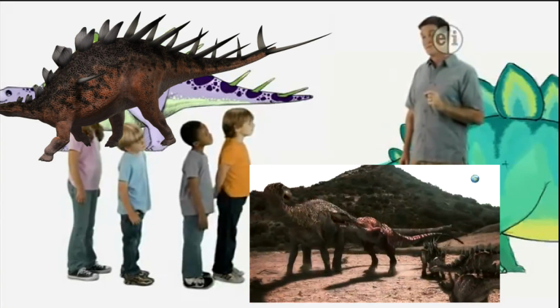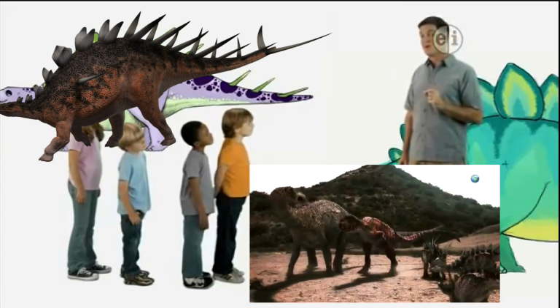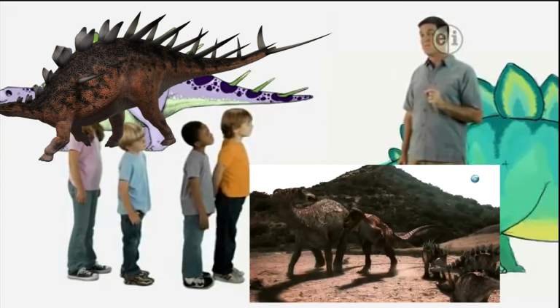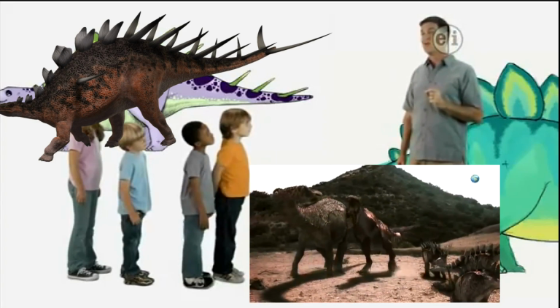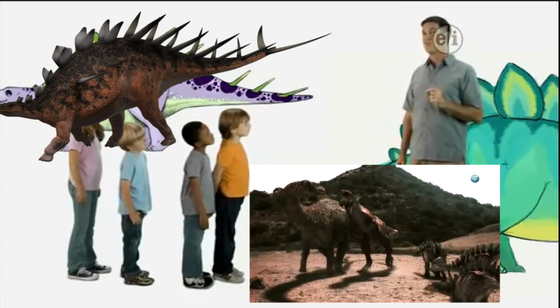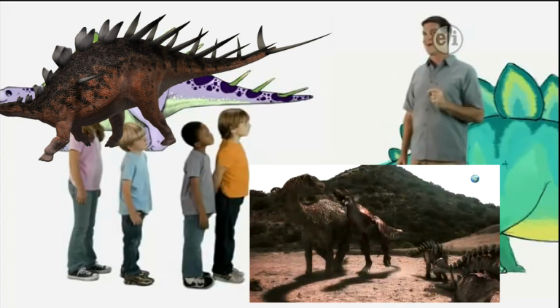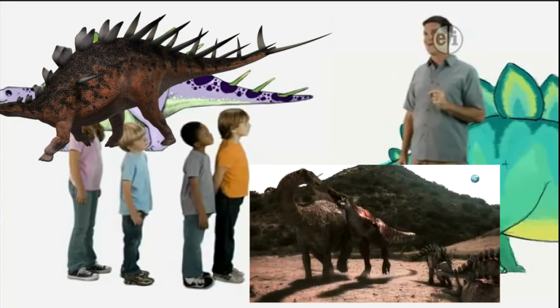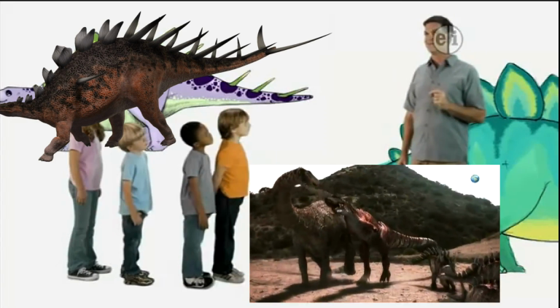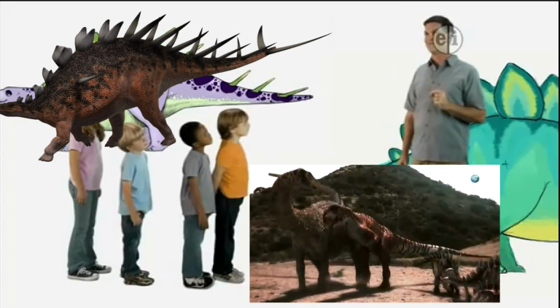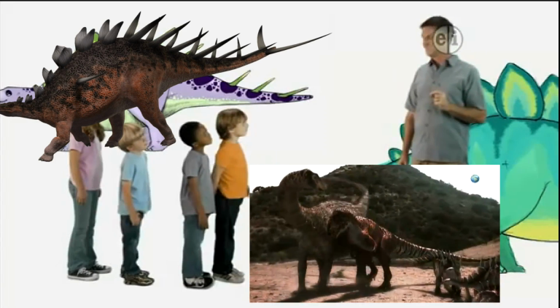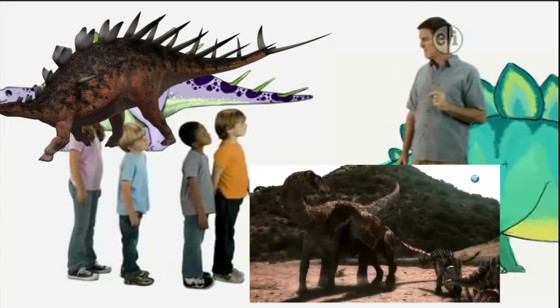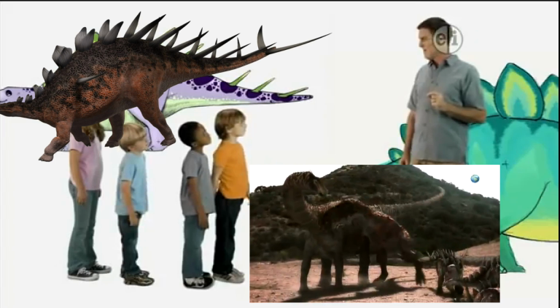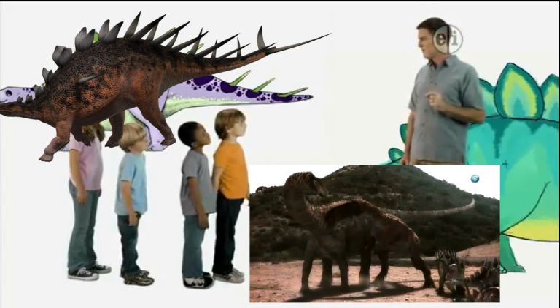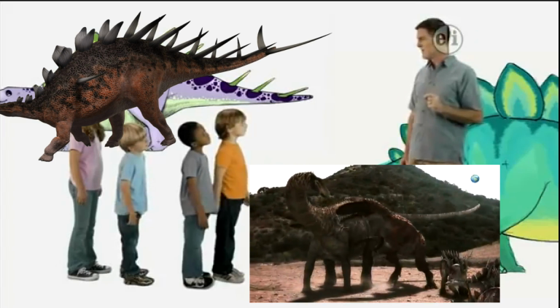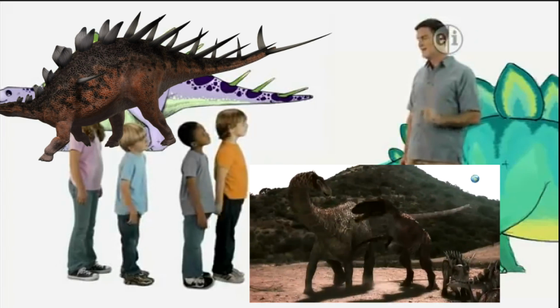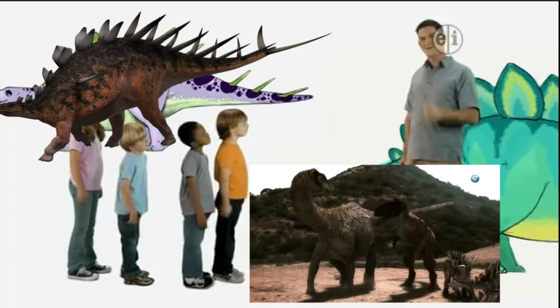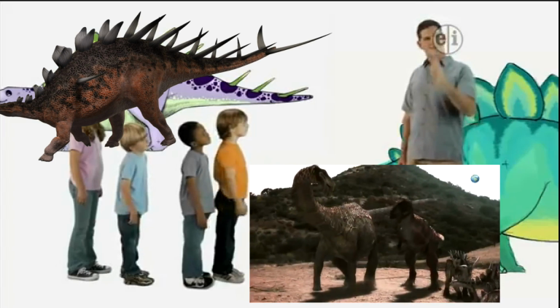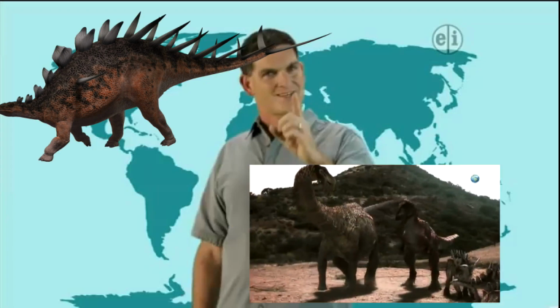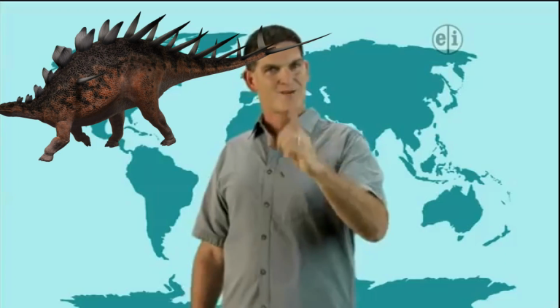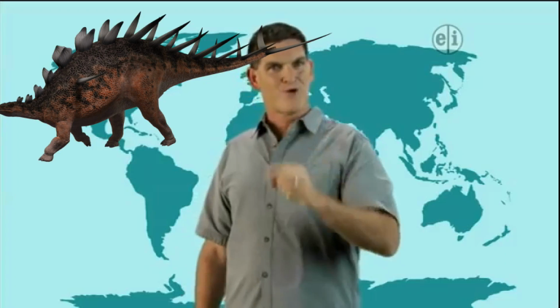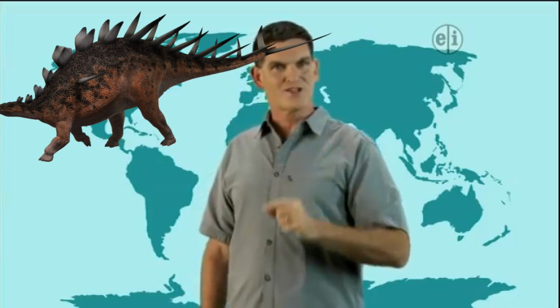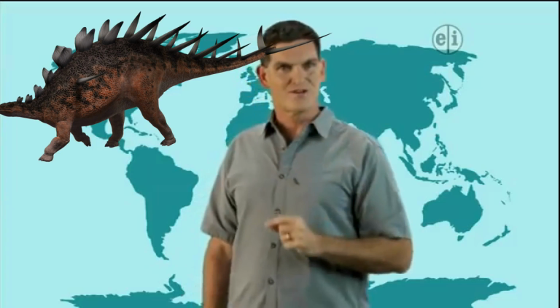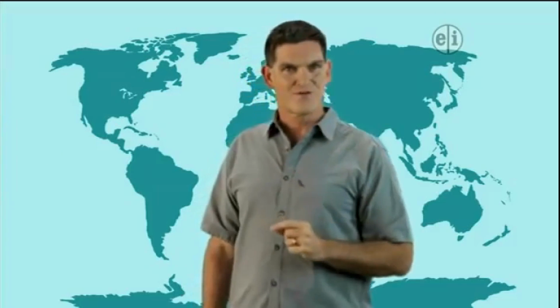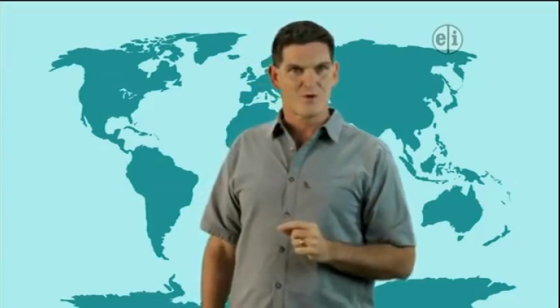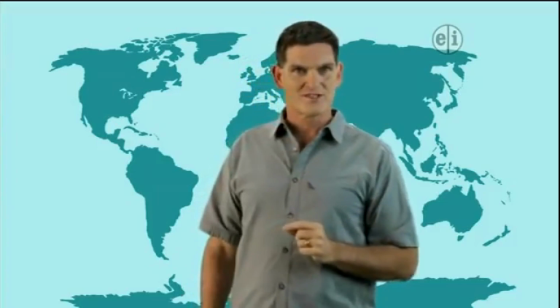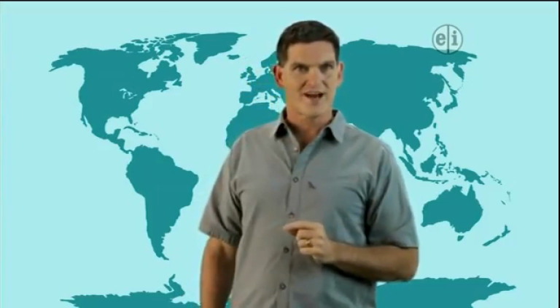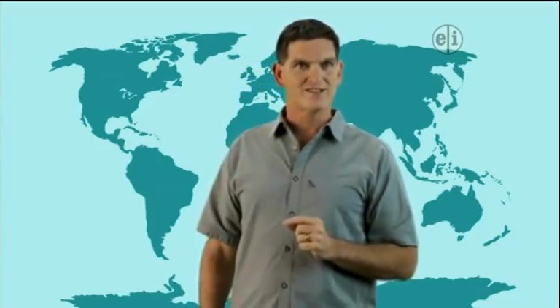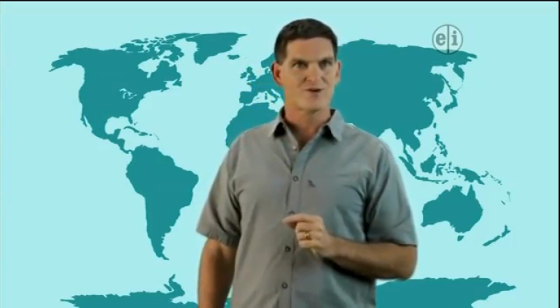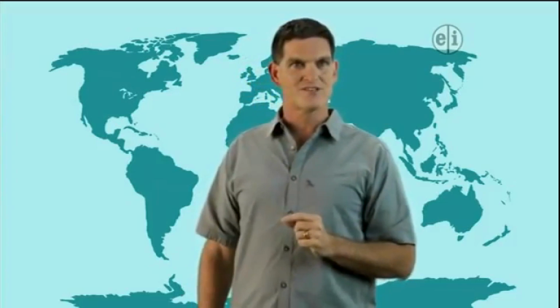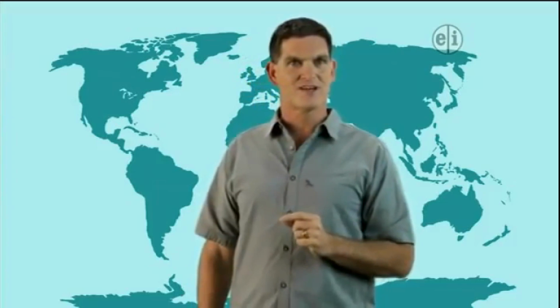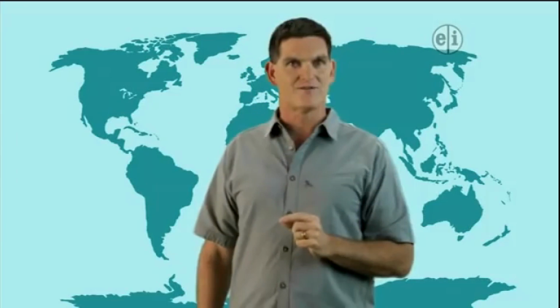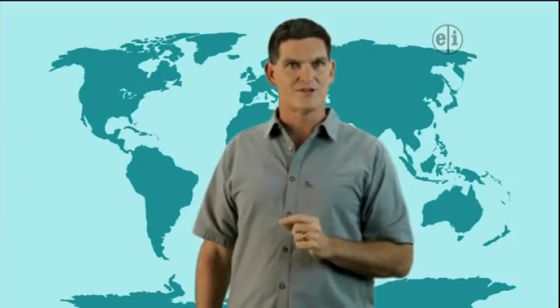Pretty amazing, huh? Okay, keep watching for more dinosaur discoveries.